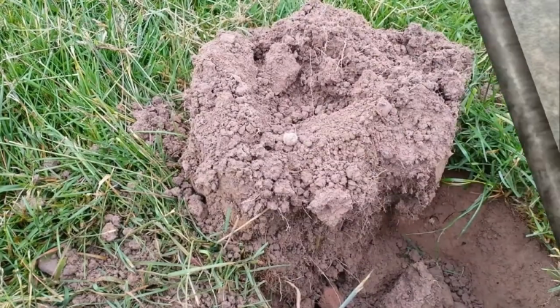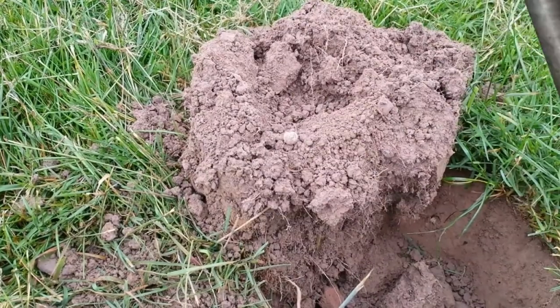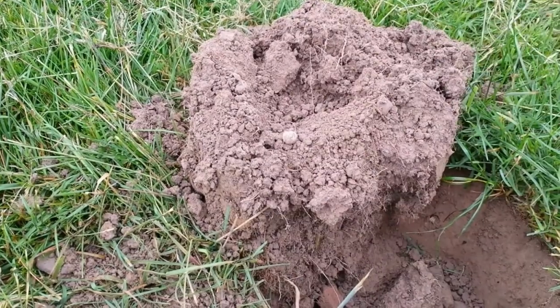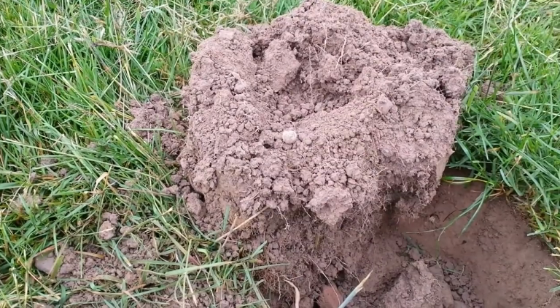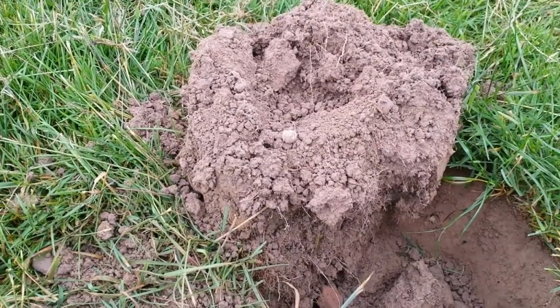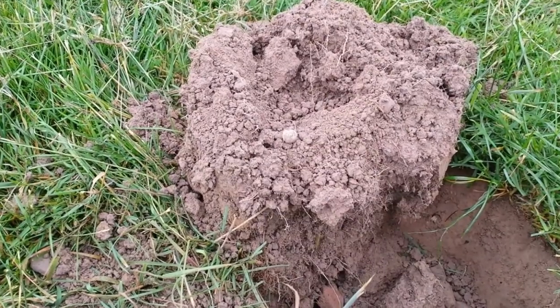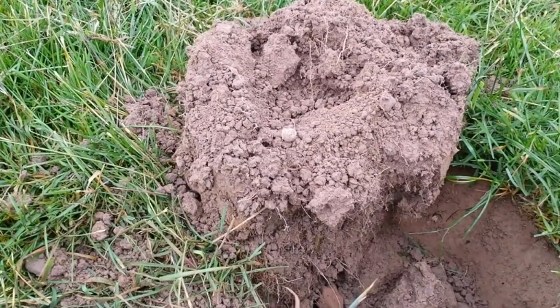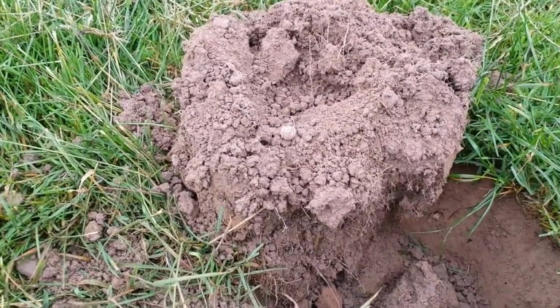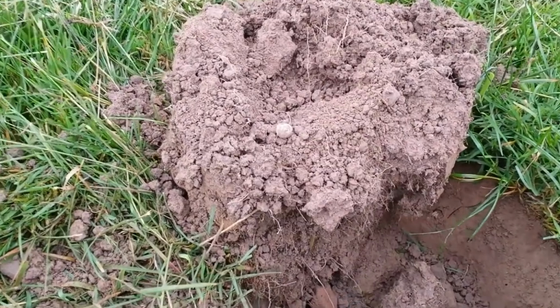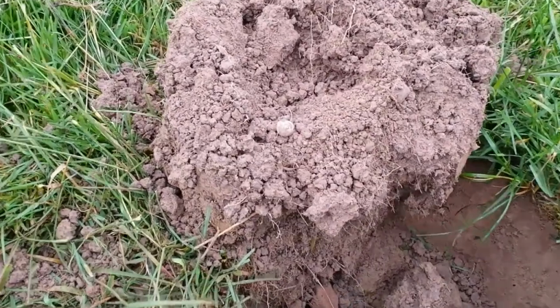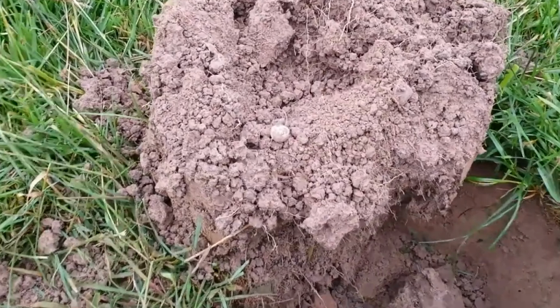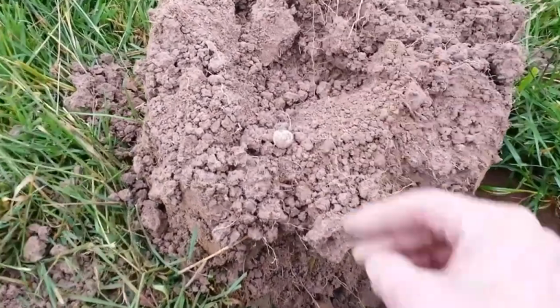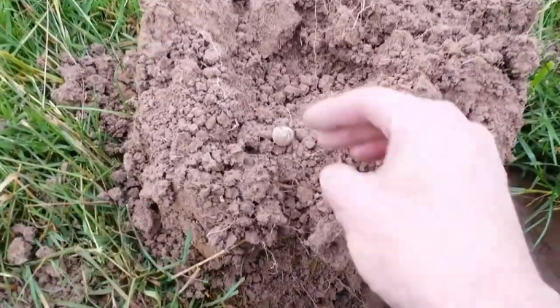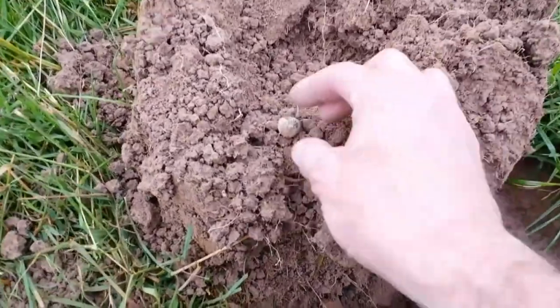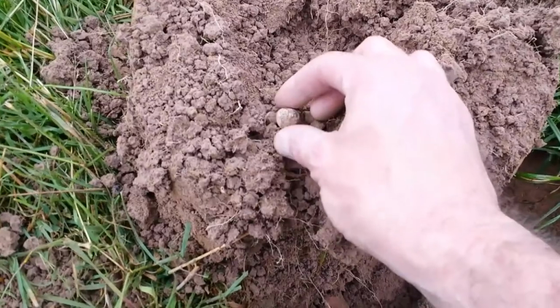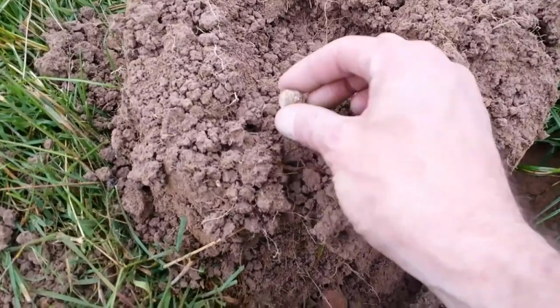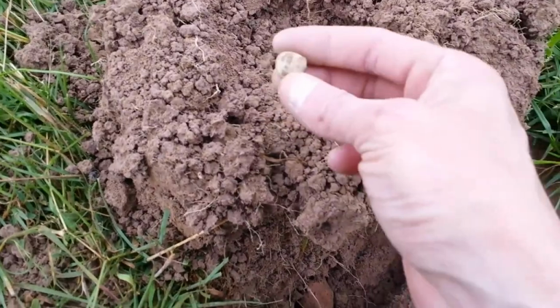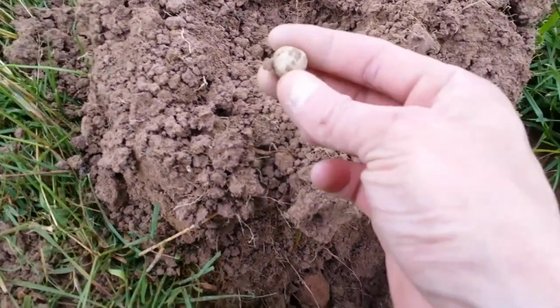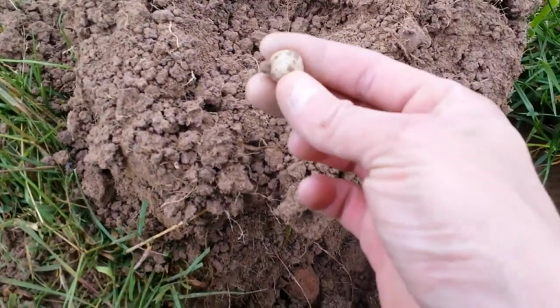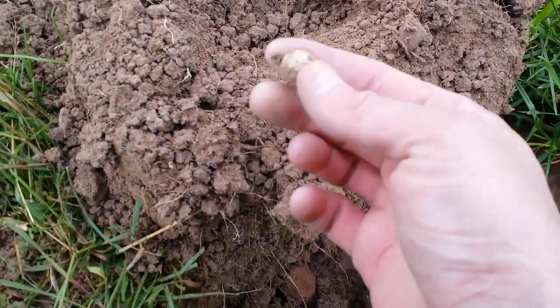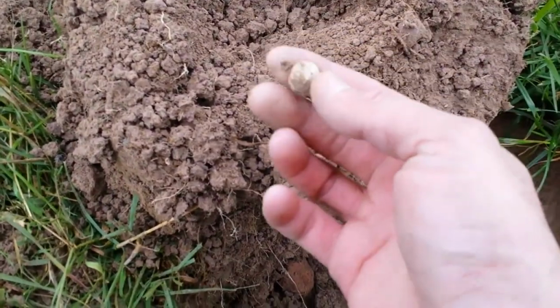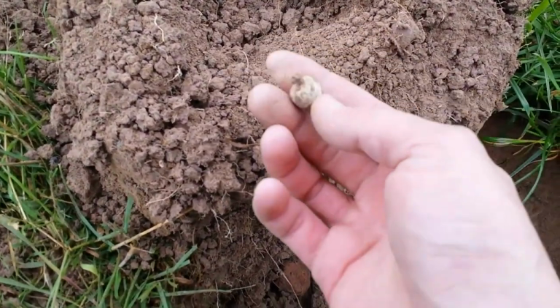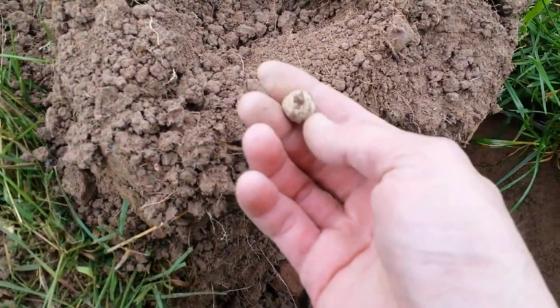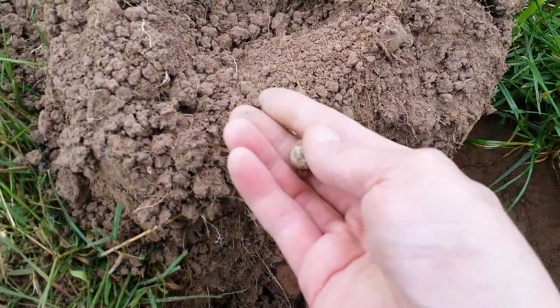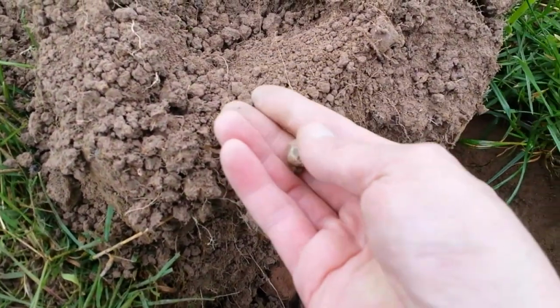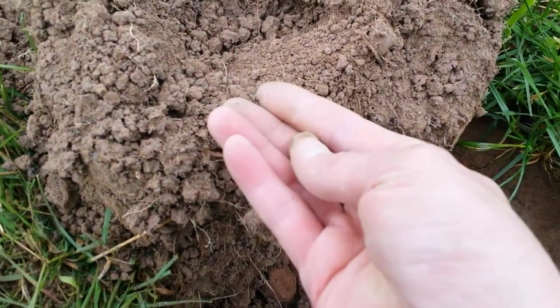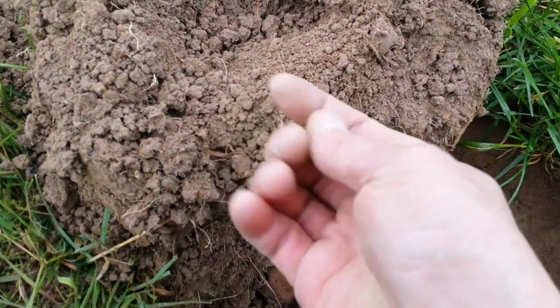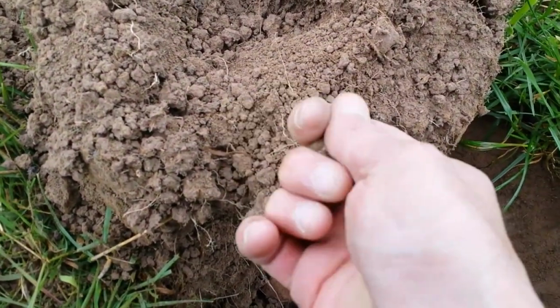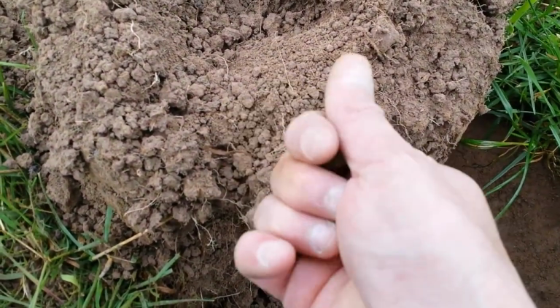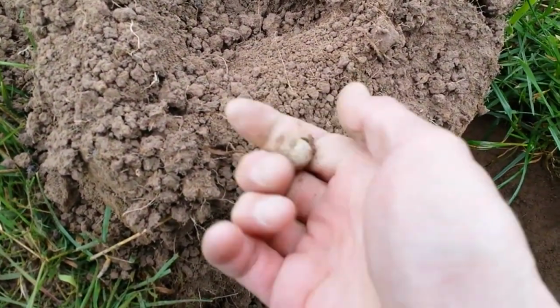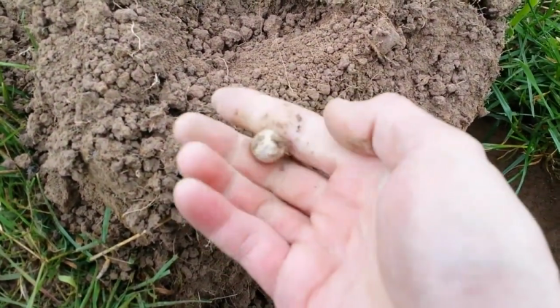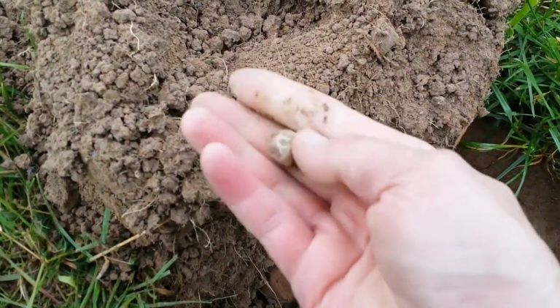Next find, reading 70 — another musket ball, smaller one this time.